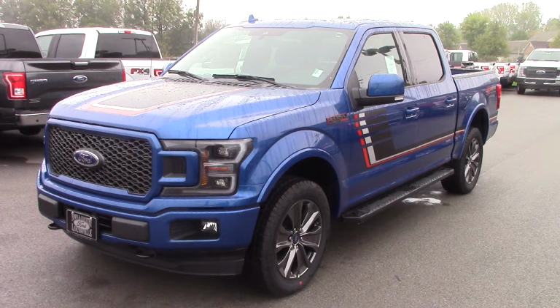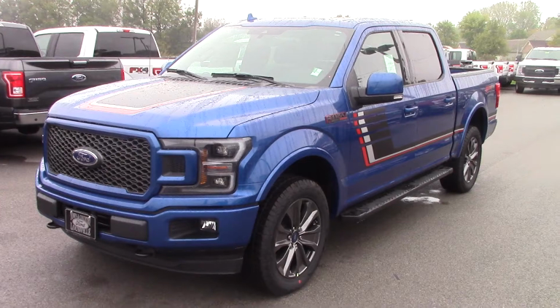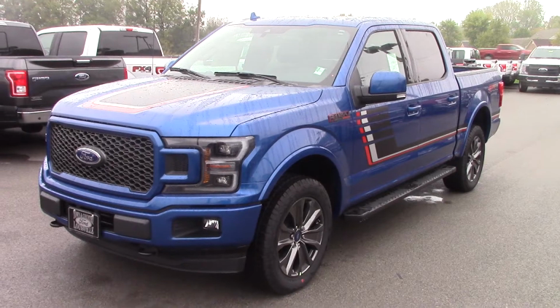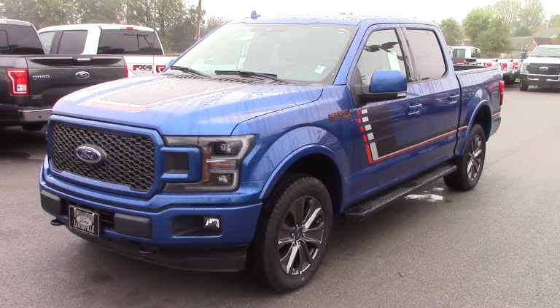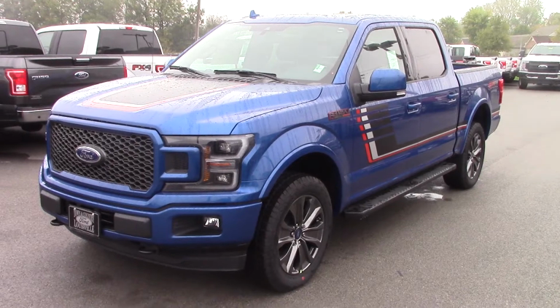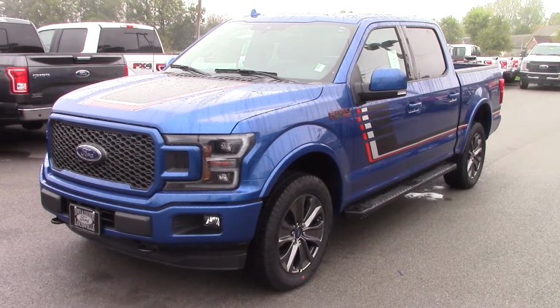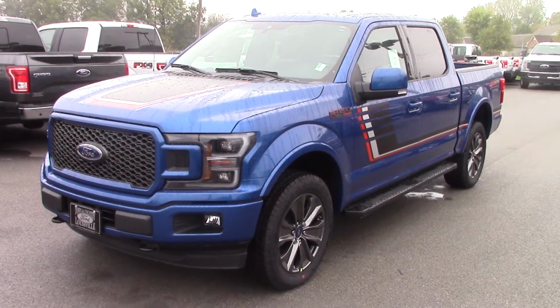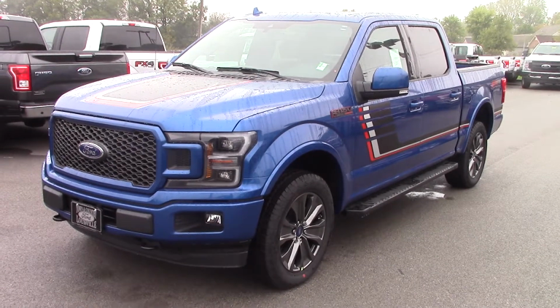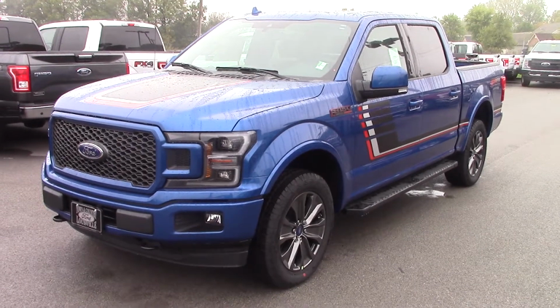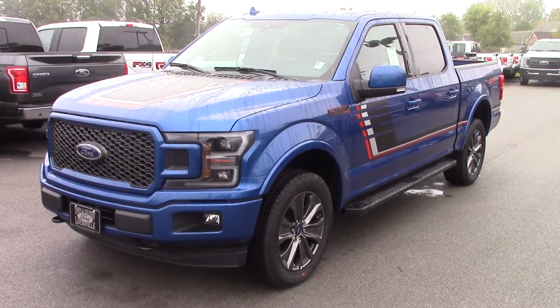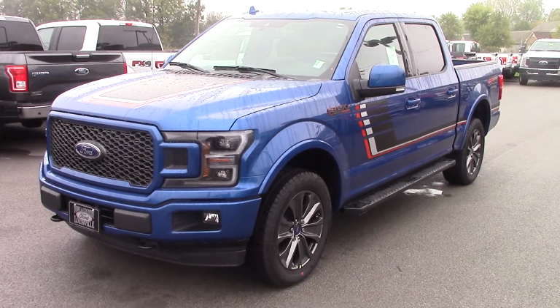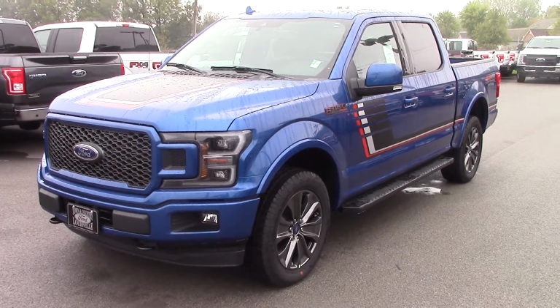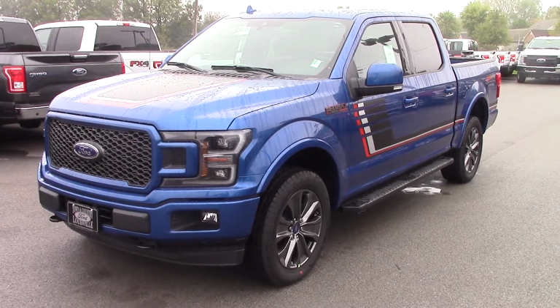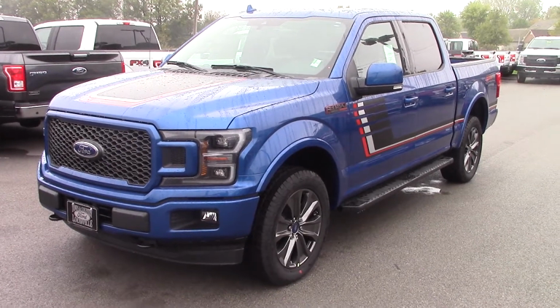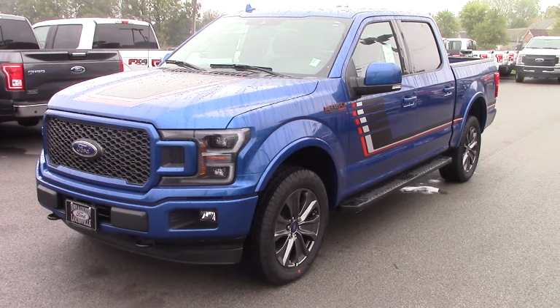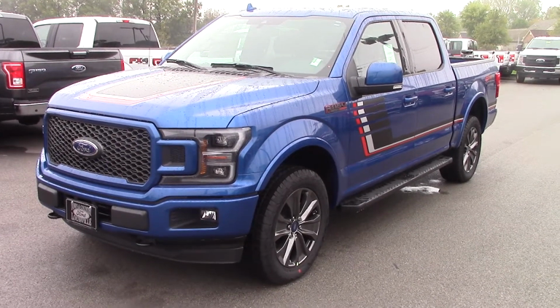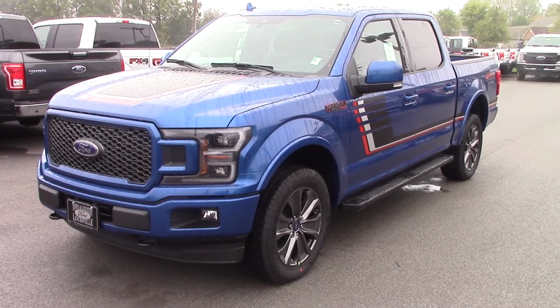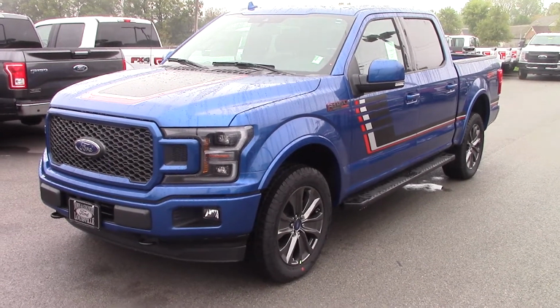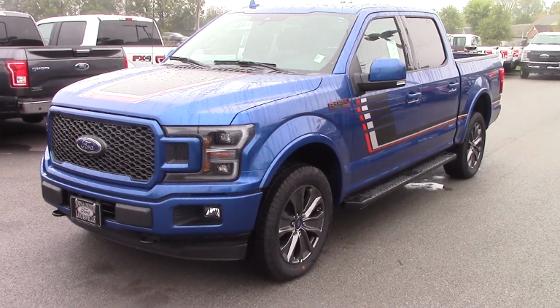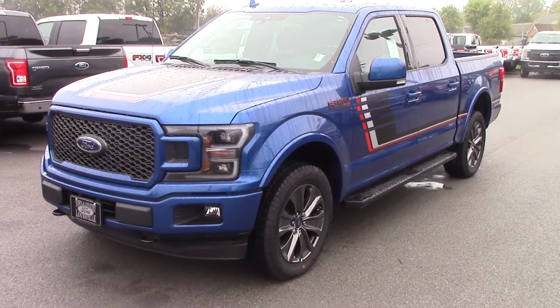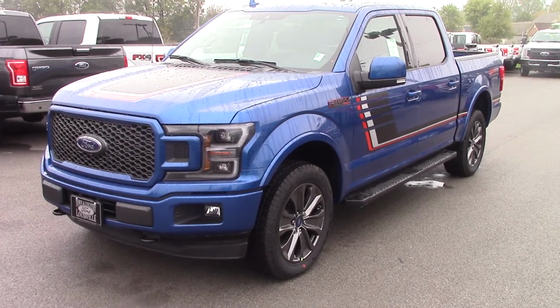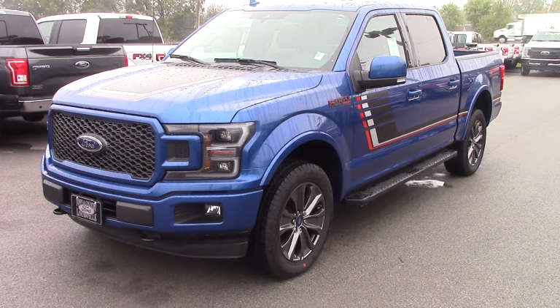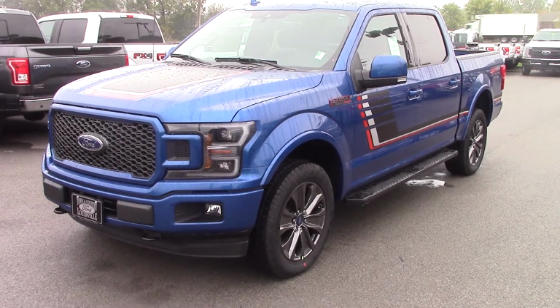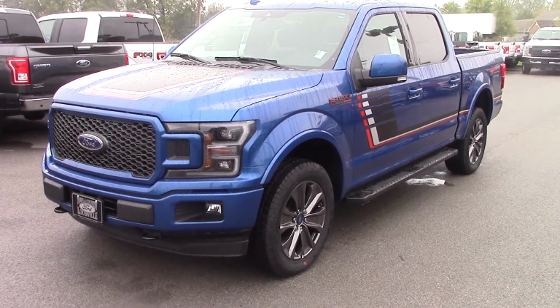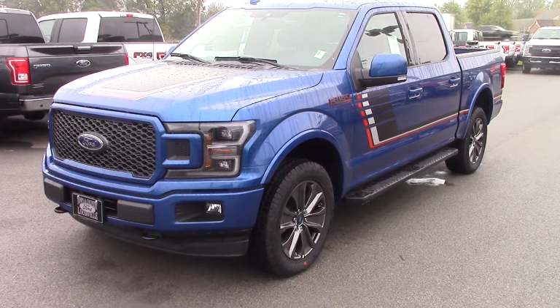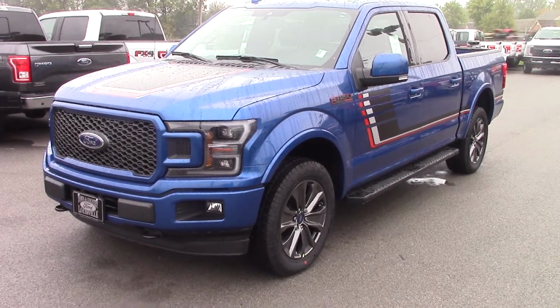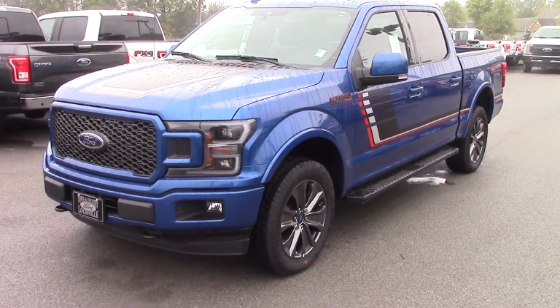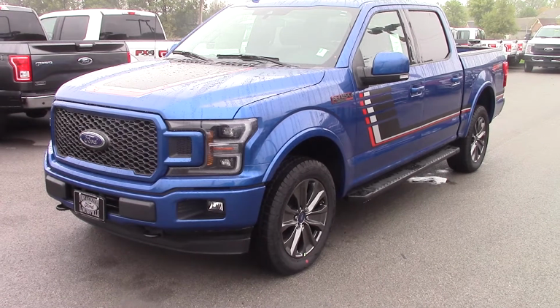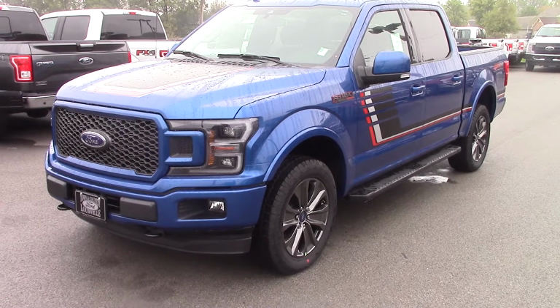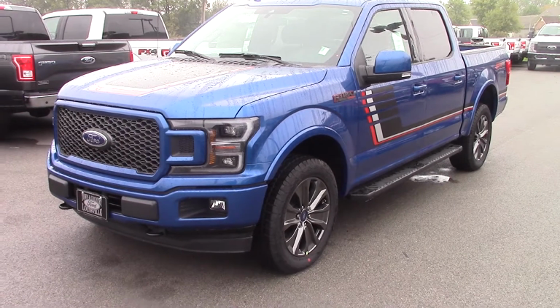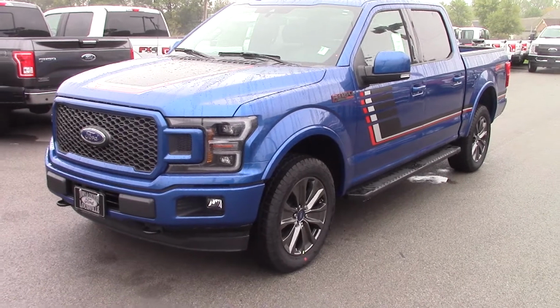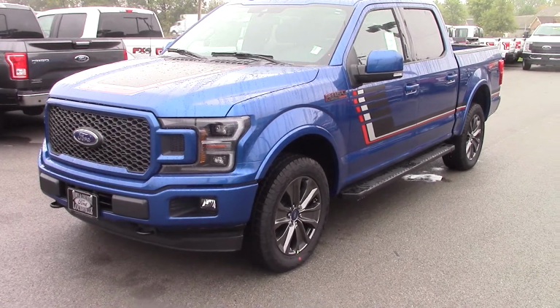Hi, my name is Brandon Wright. I'm an assistant for Micah Parham here at Bill Estes Ford. Just wanted to take a minute here and show you this truck.